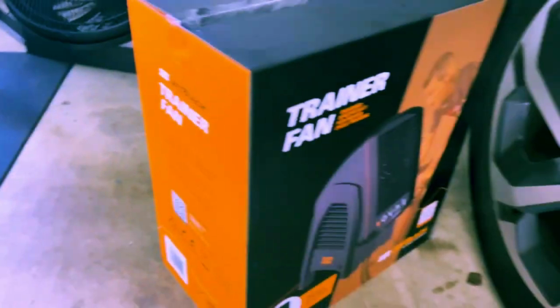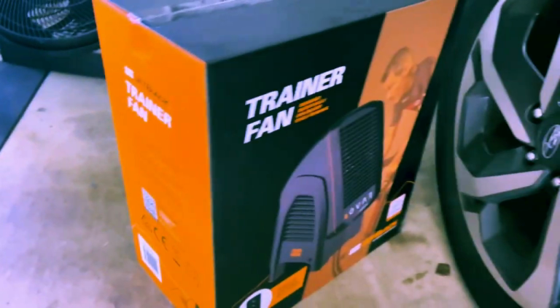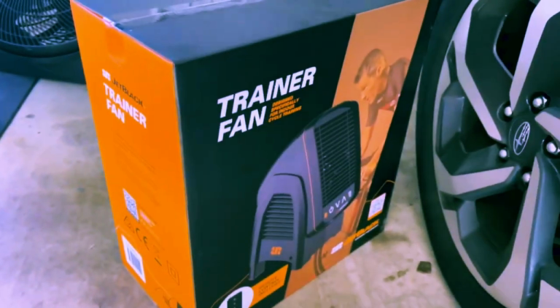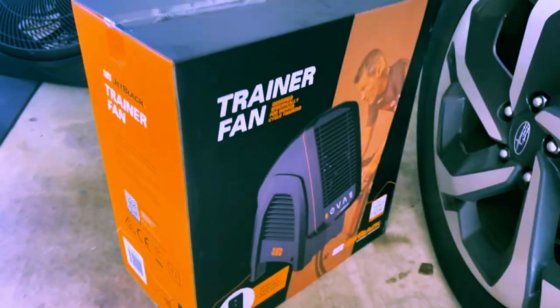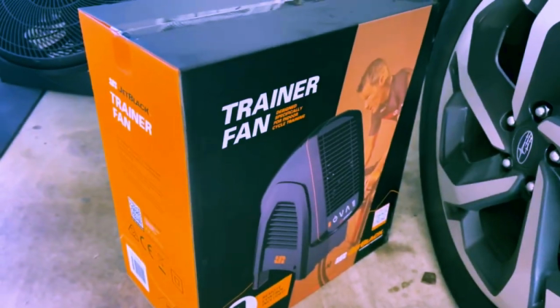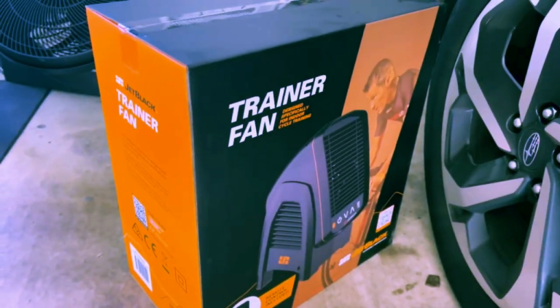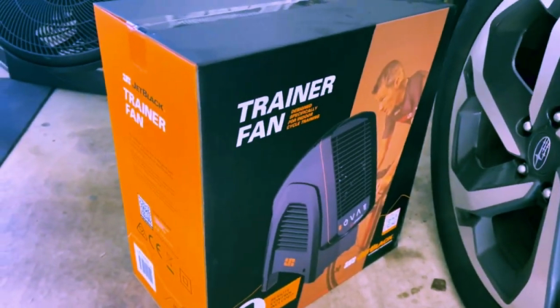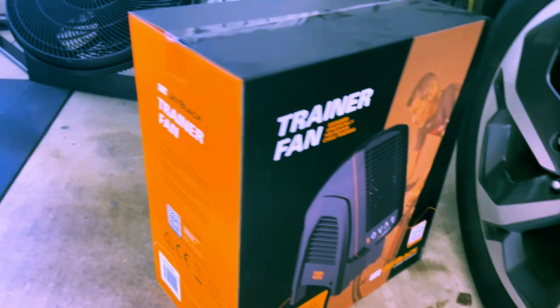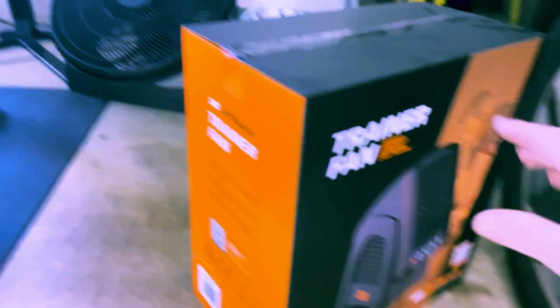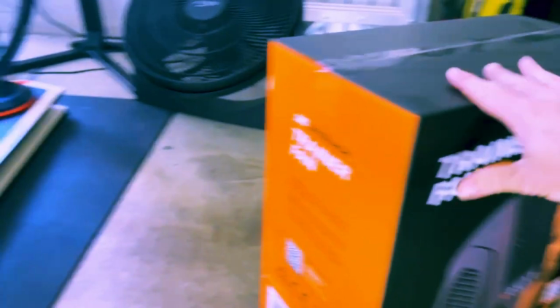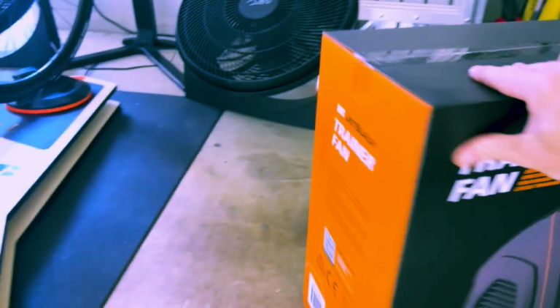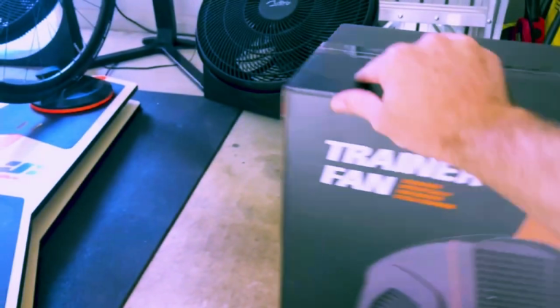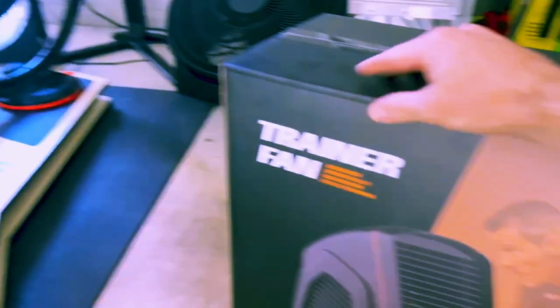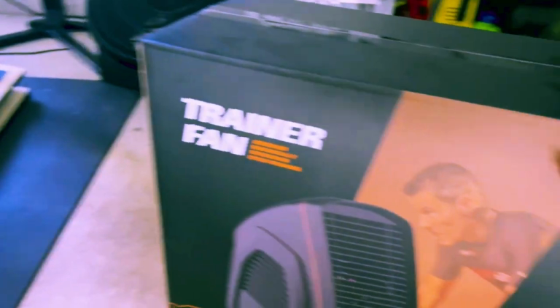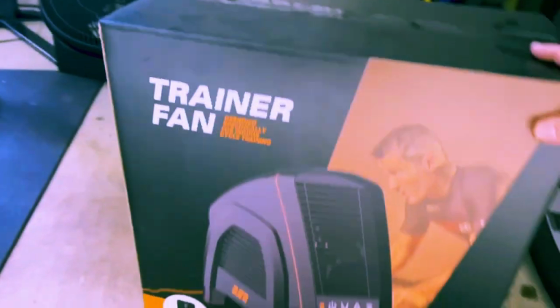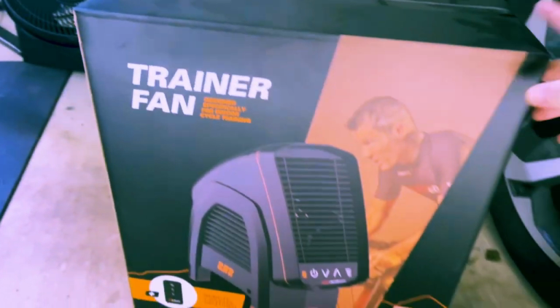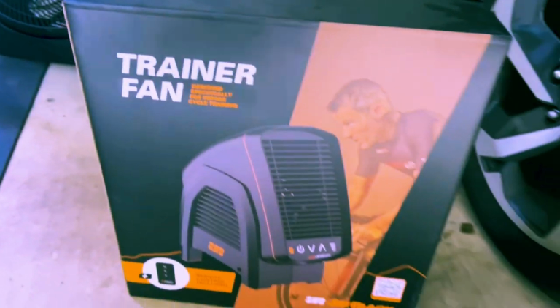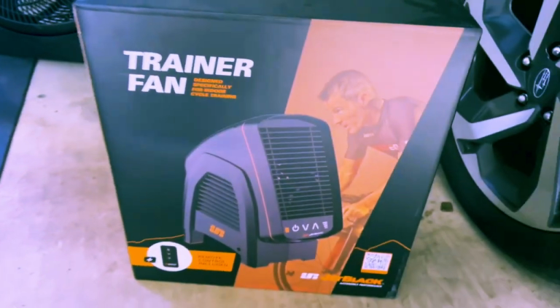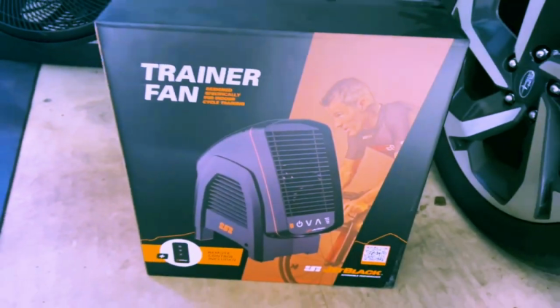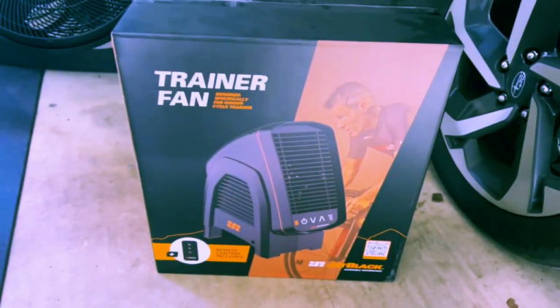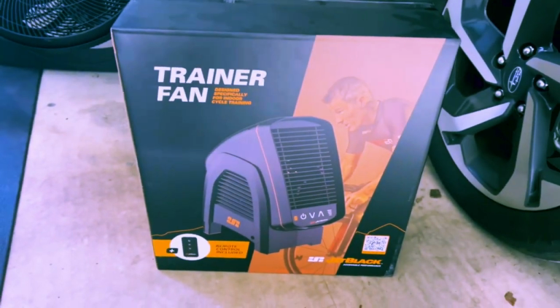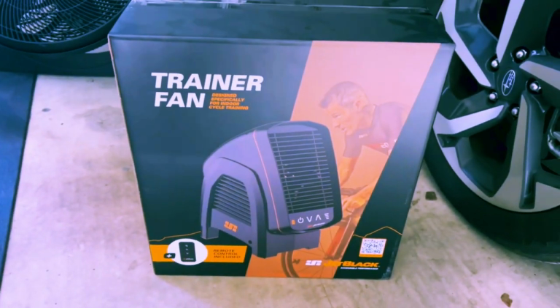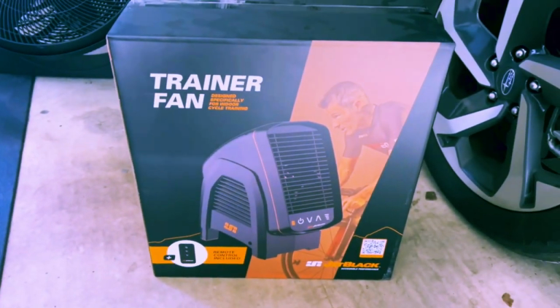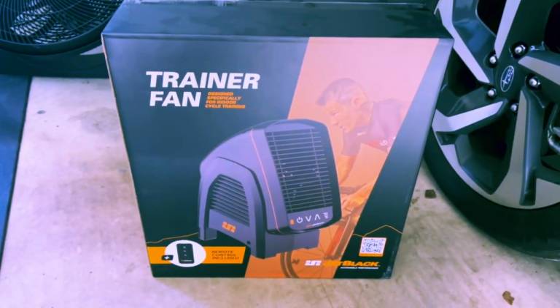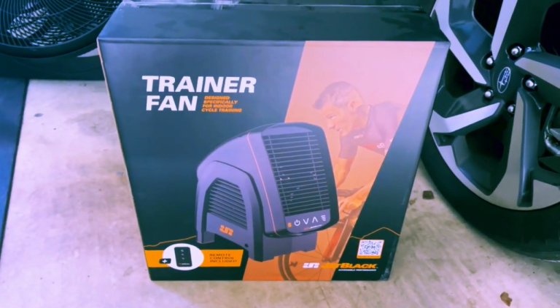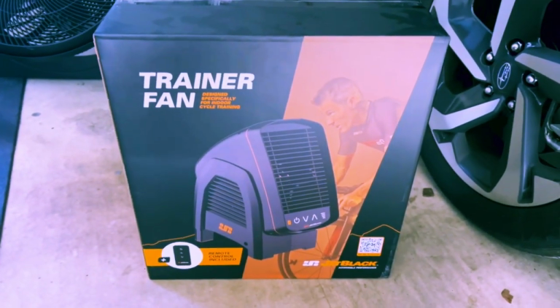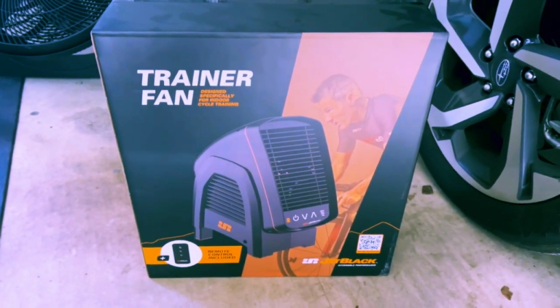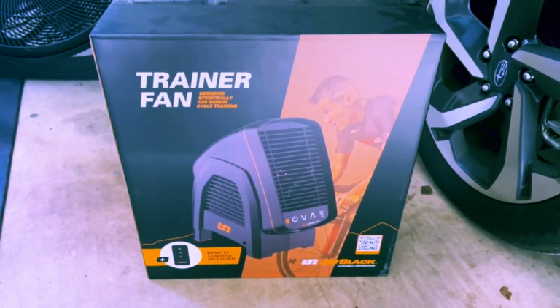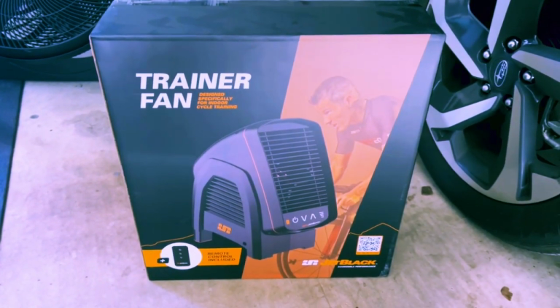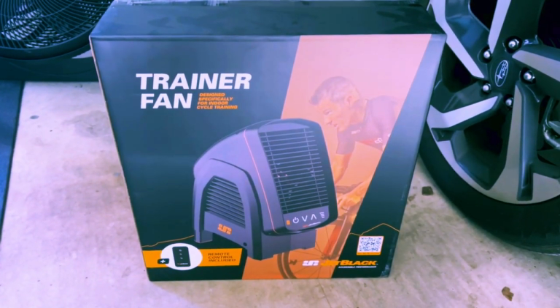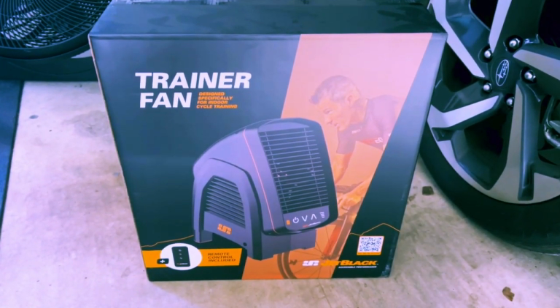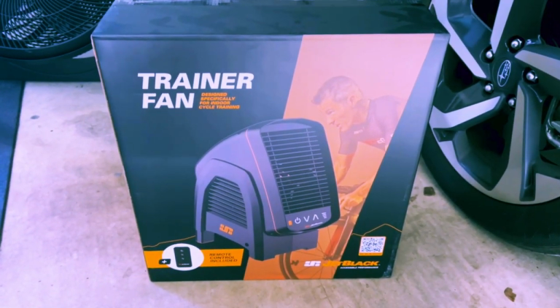By adding this bad boy. Let's get unboxing!